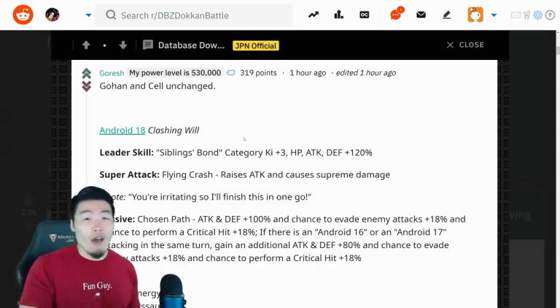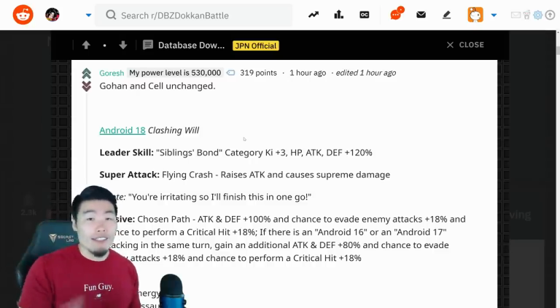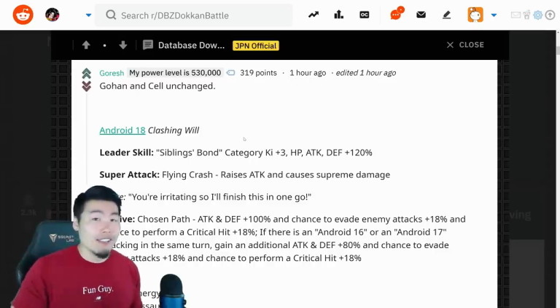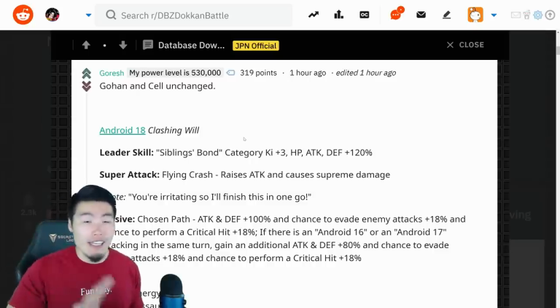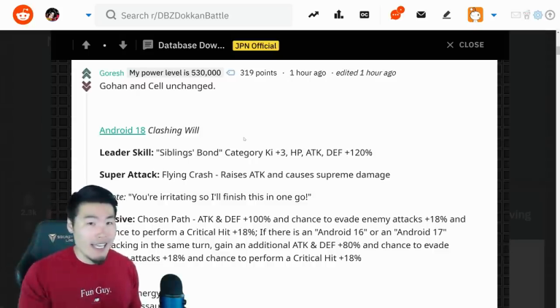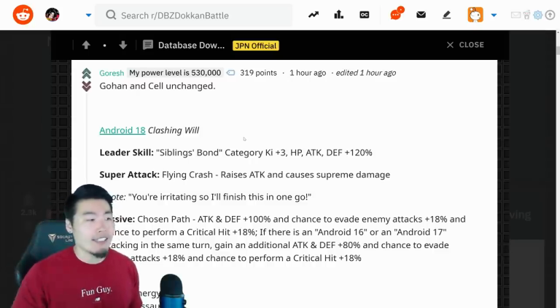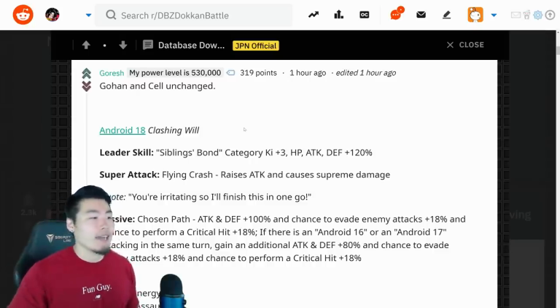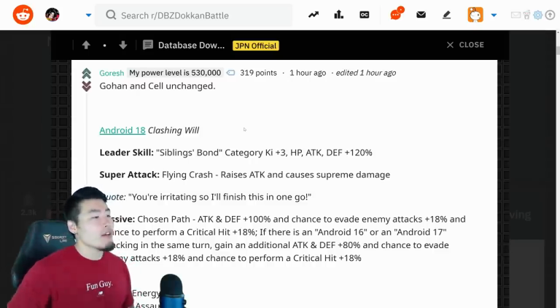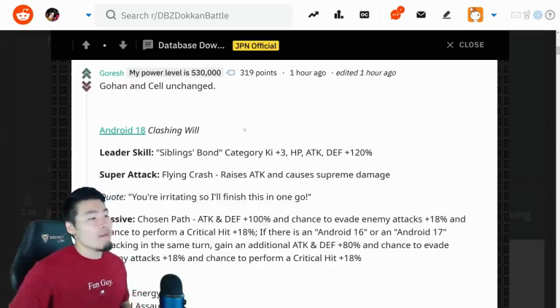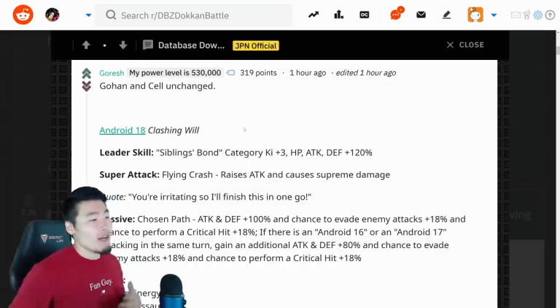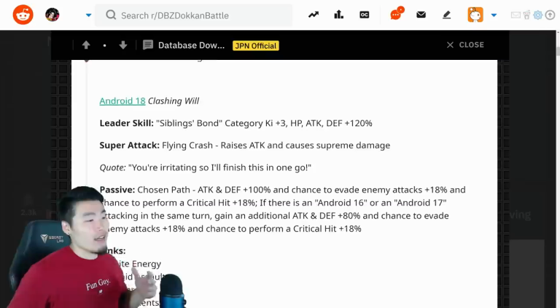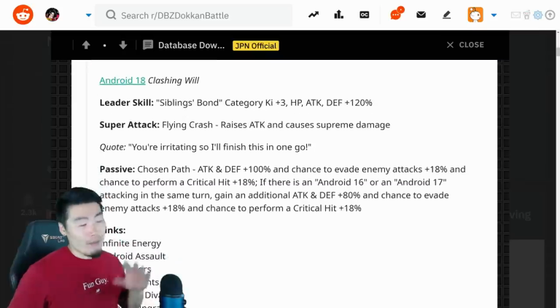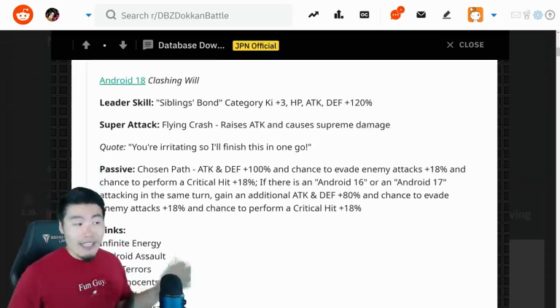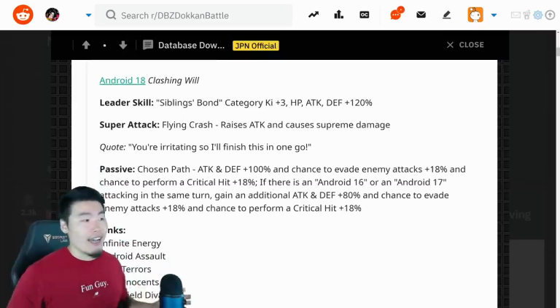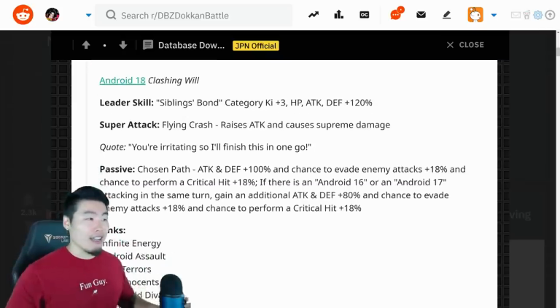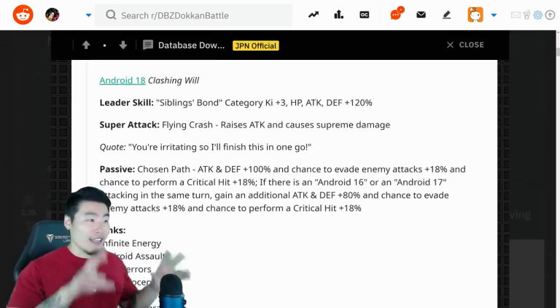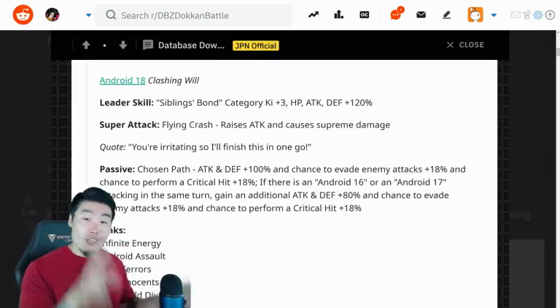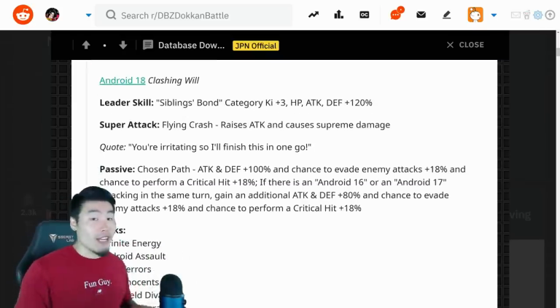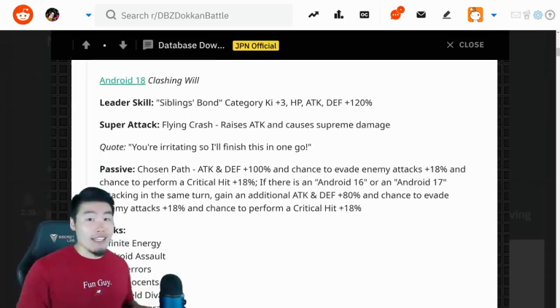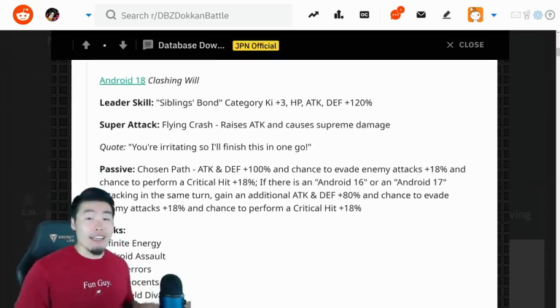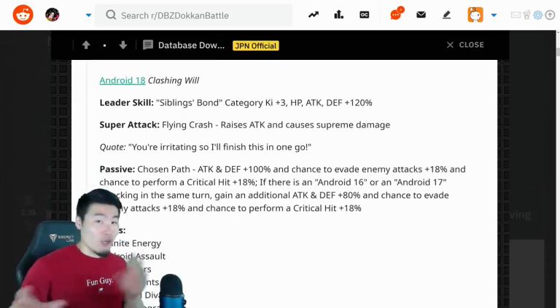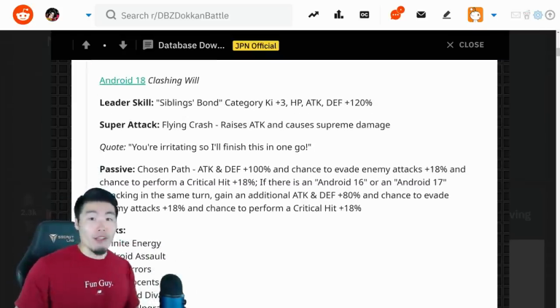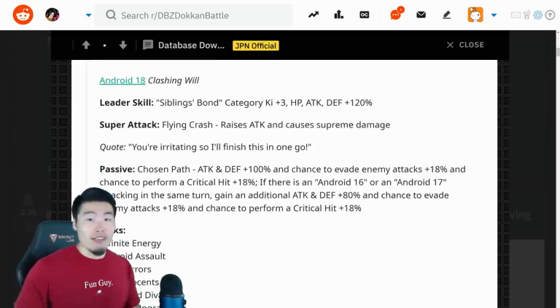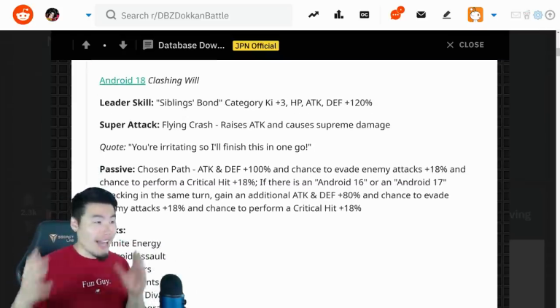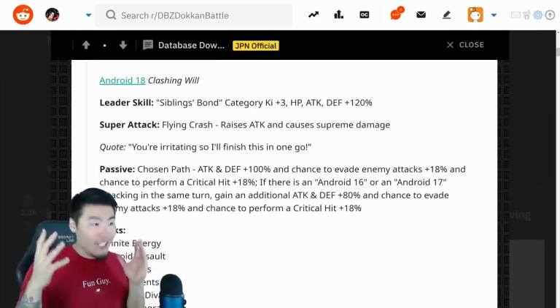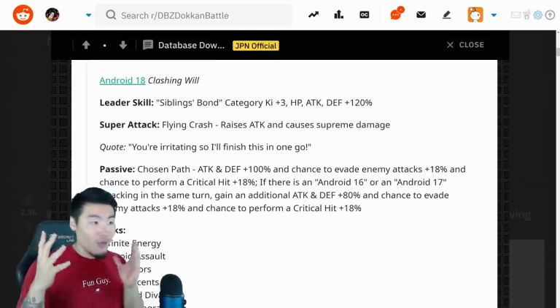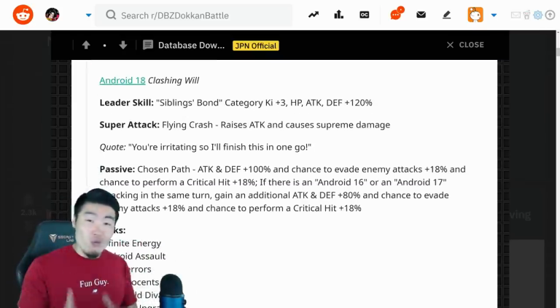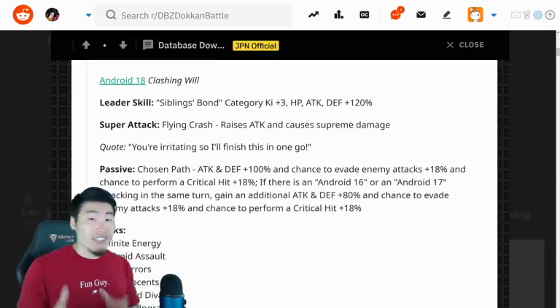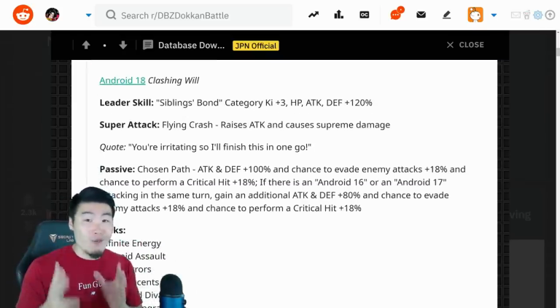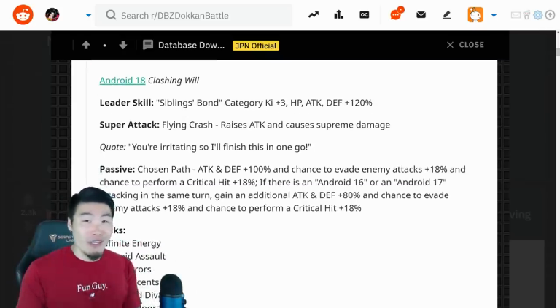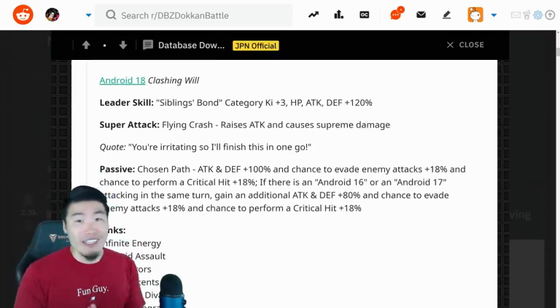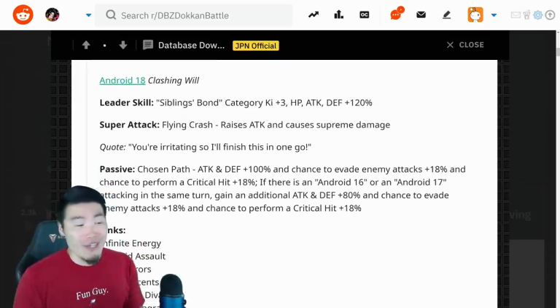Gohan and Cell stay the exact same. But on the bright side, the Android 18 and the Krillin are actually really, really good units, guys.